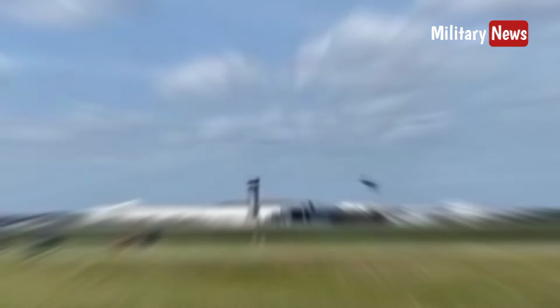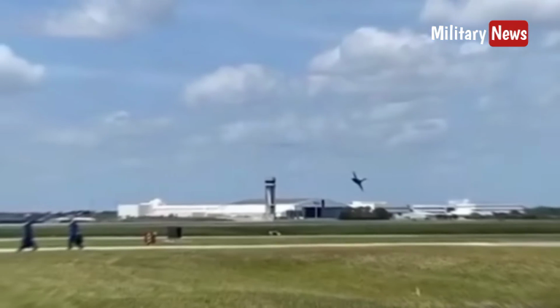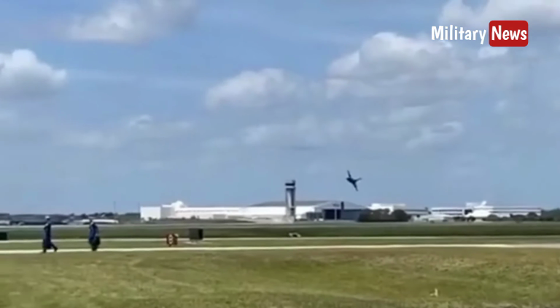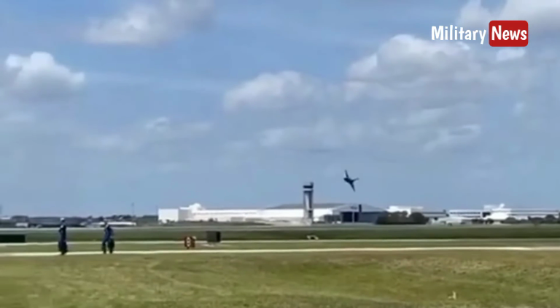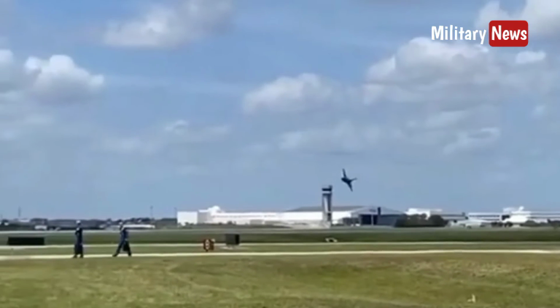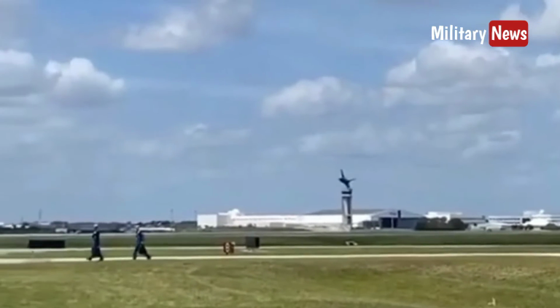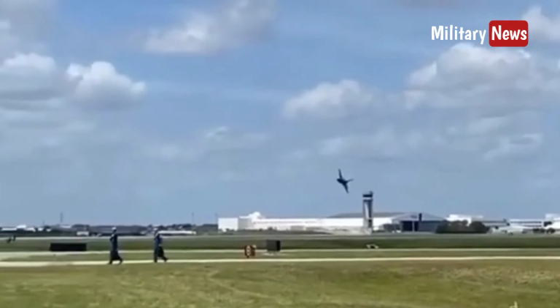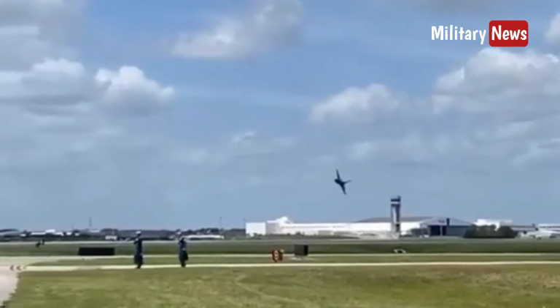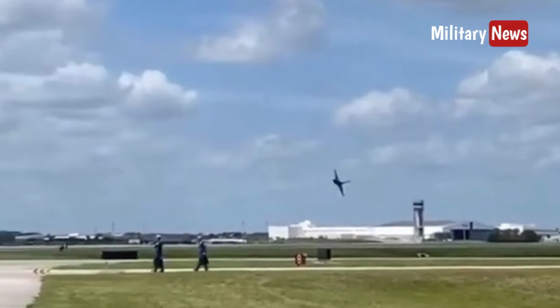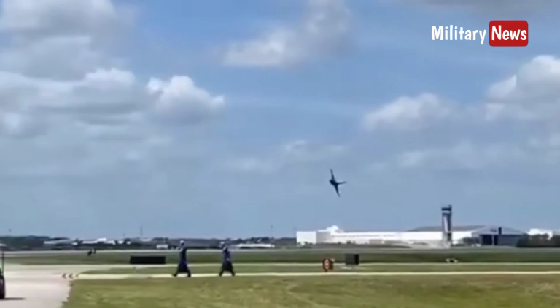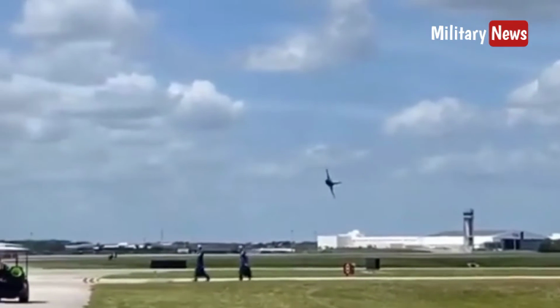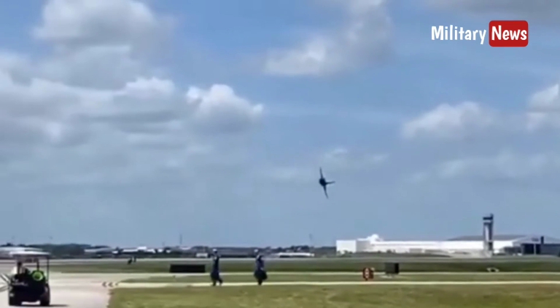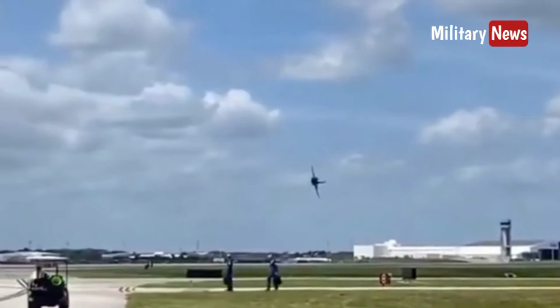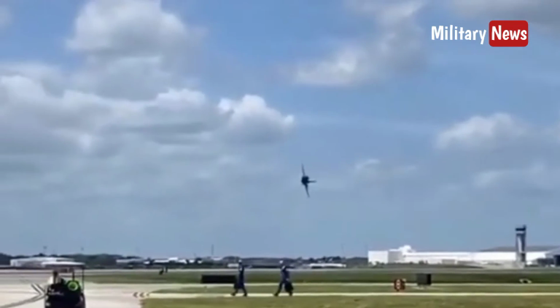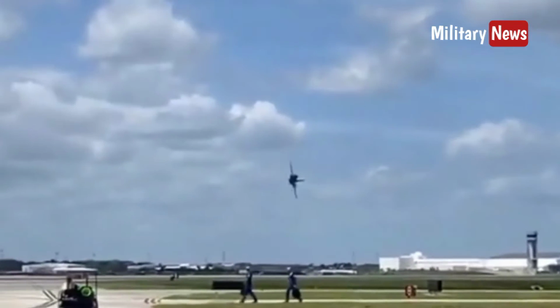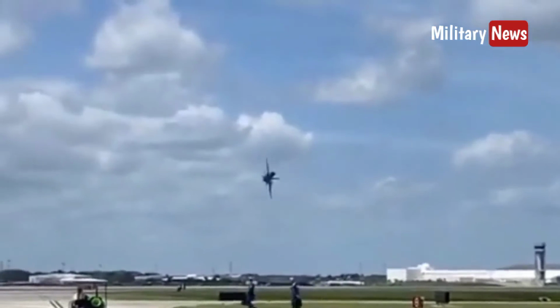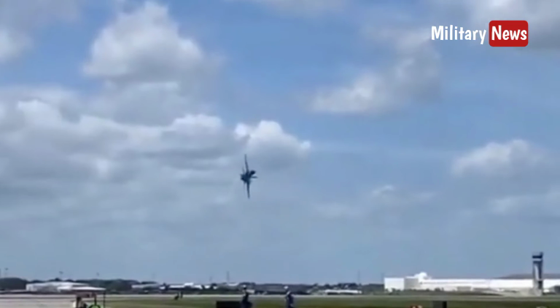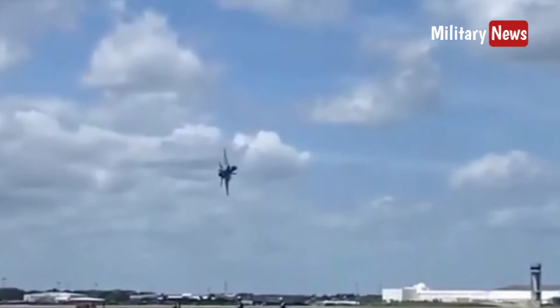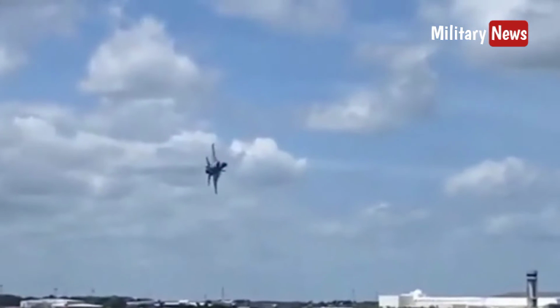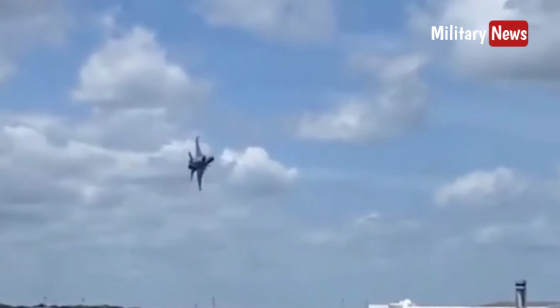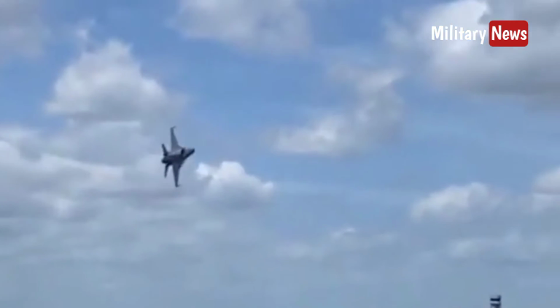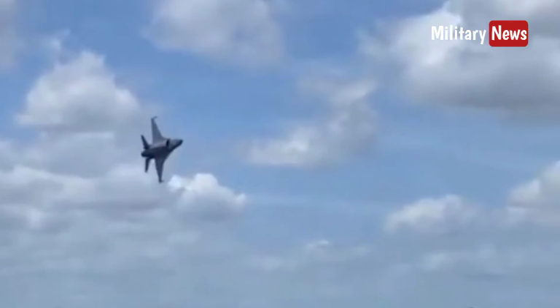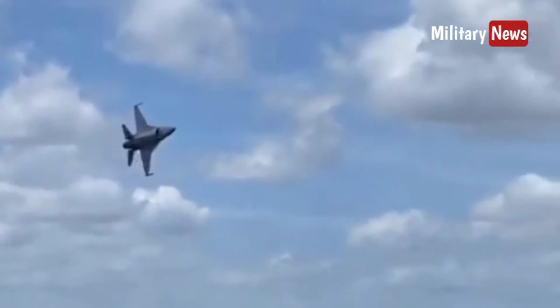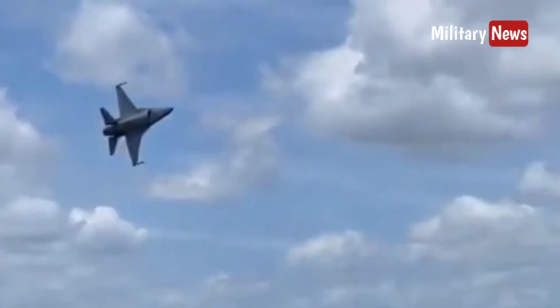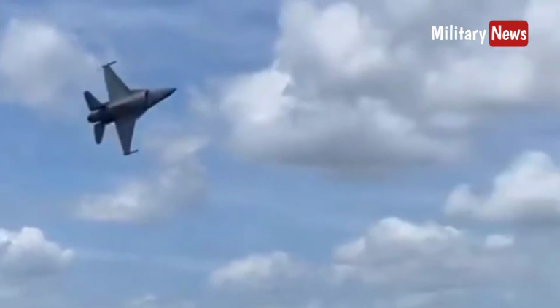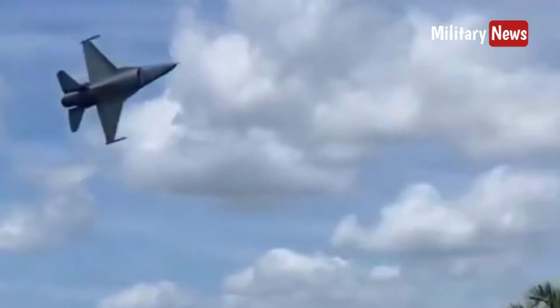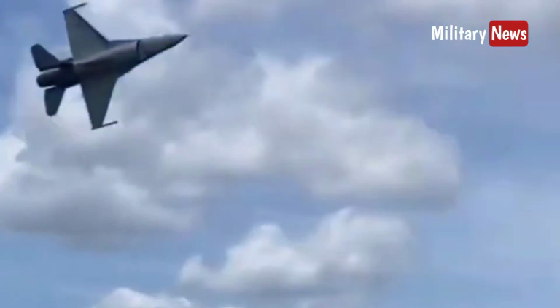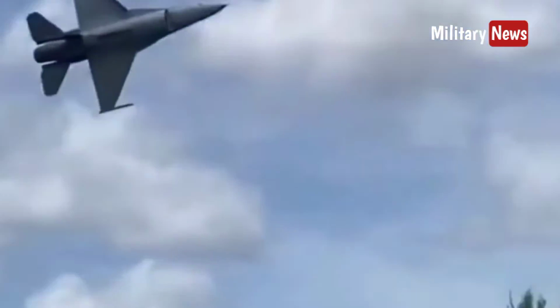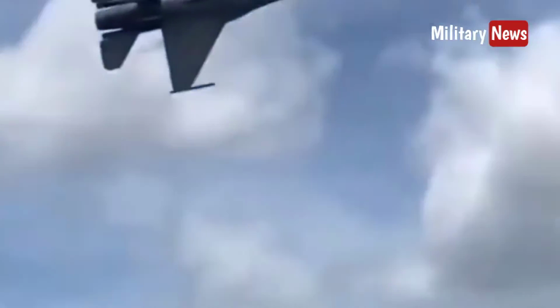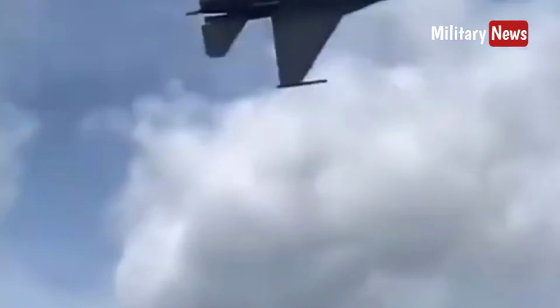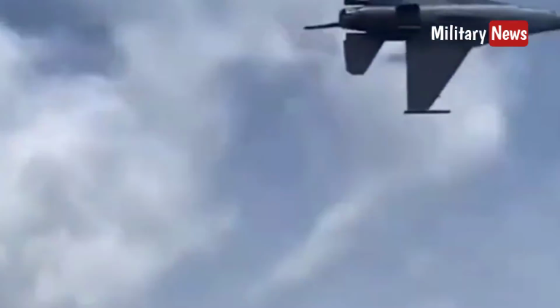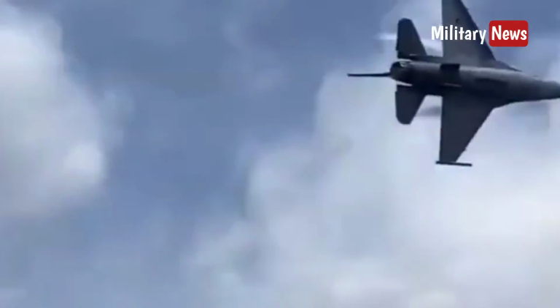It is also the first fighter aircraft built to withstand turning power at 9G acceleration.